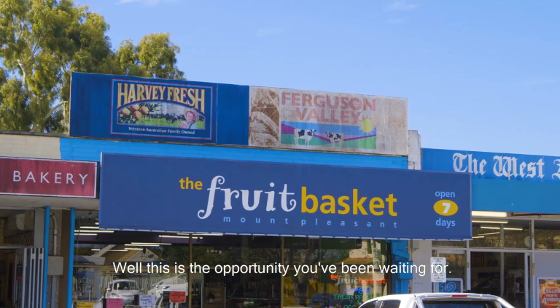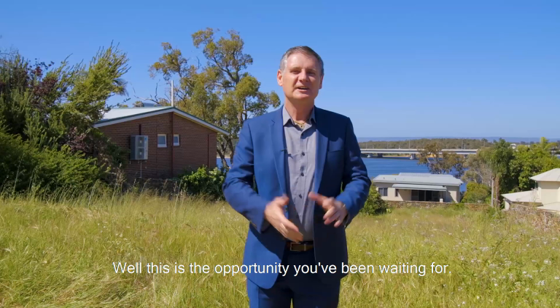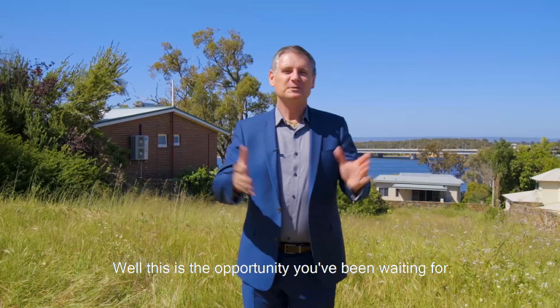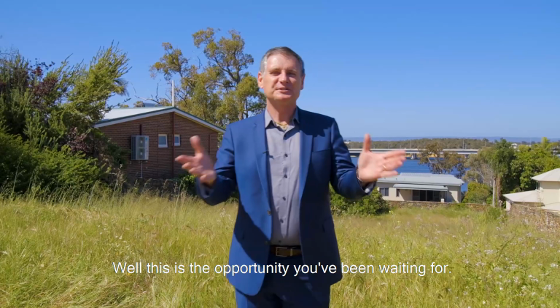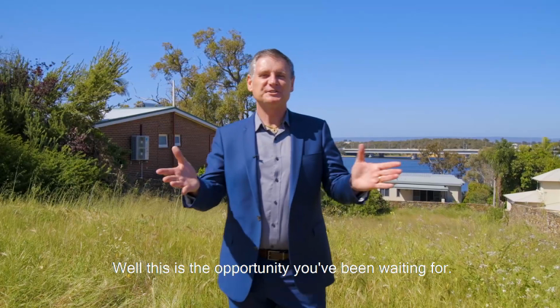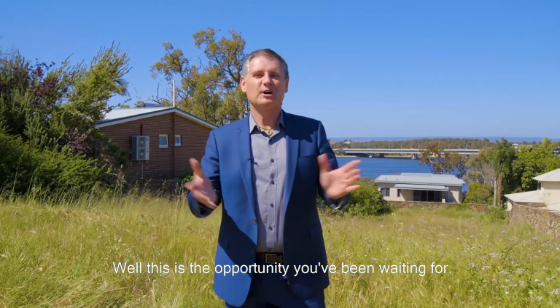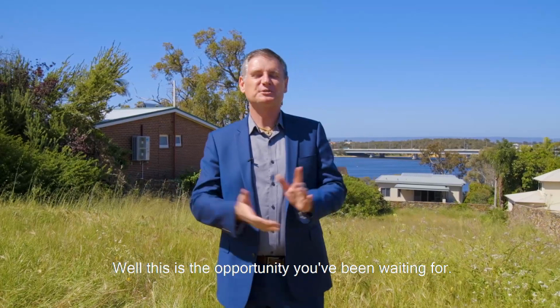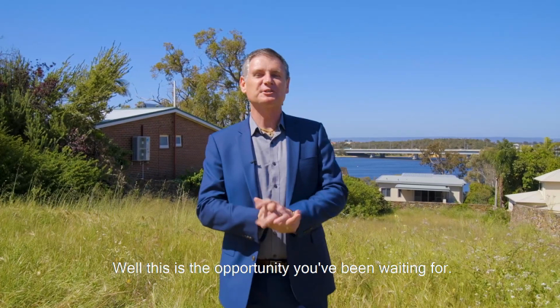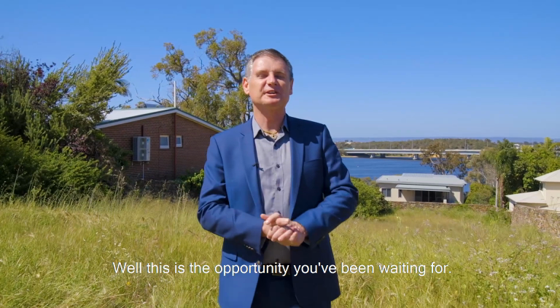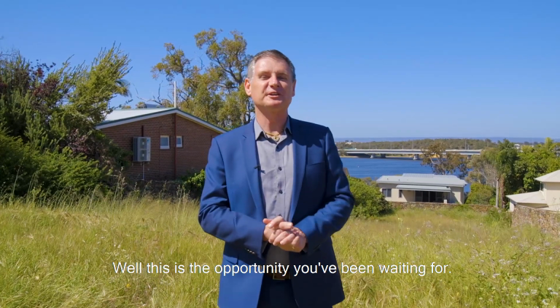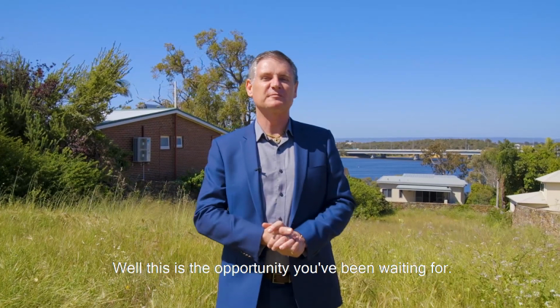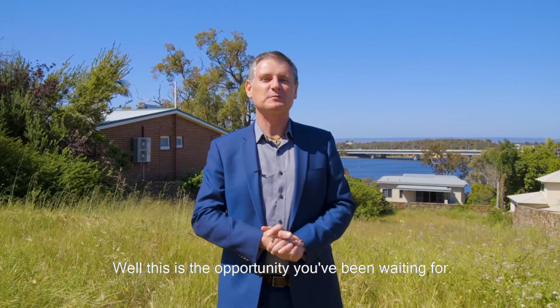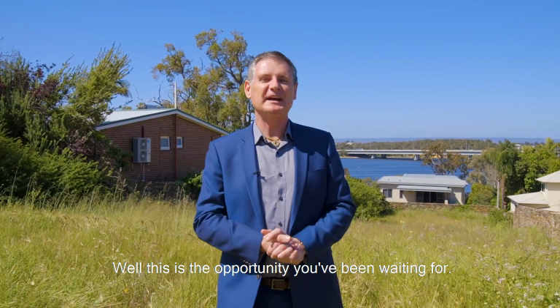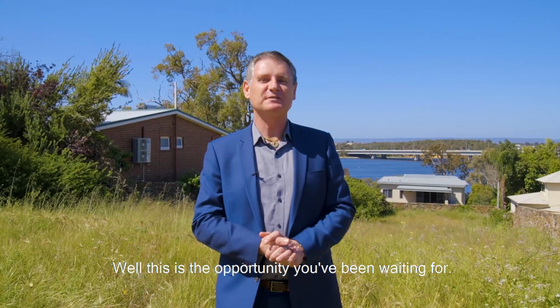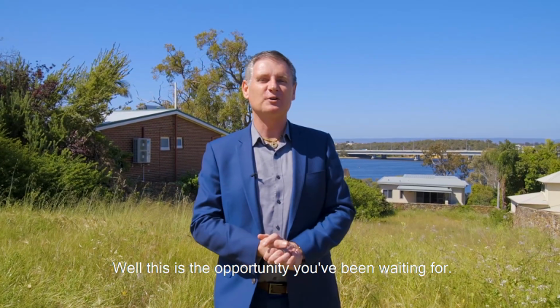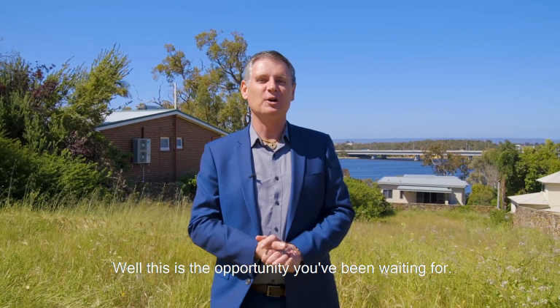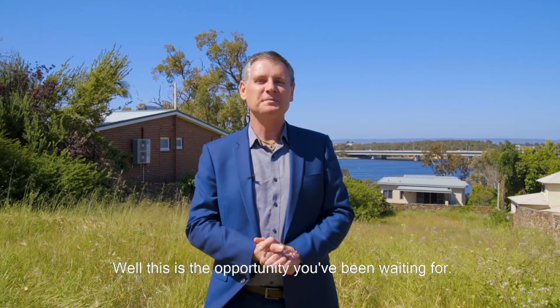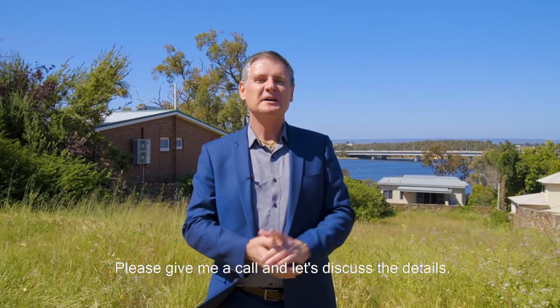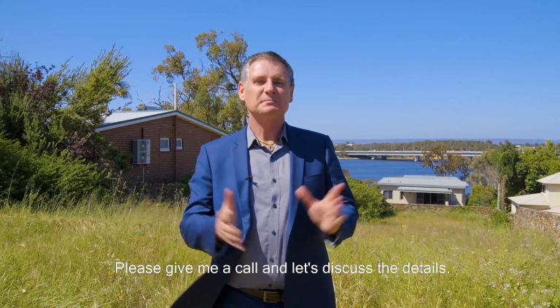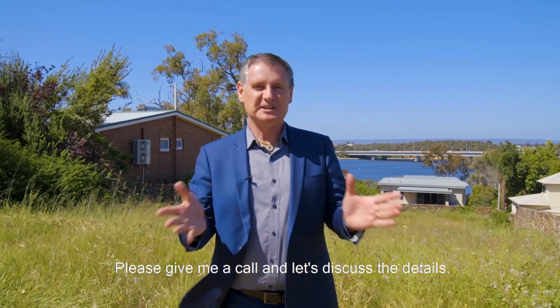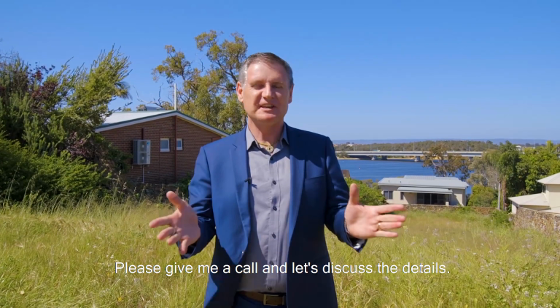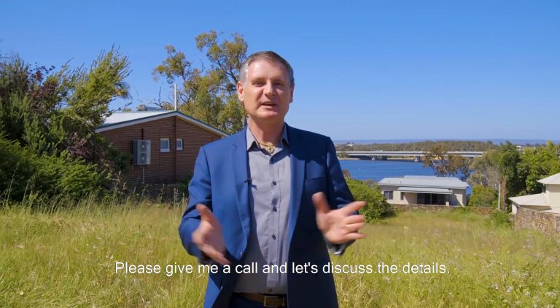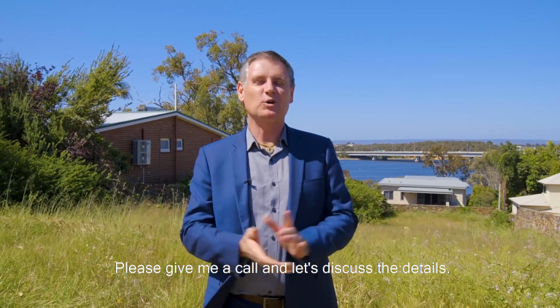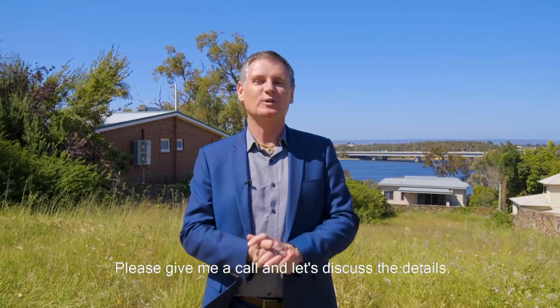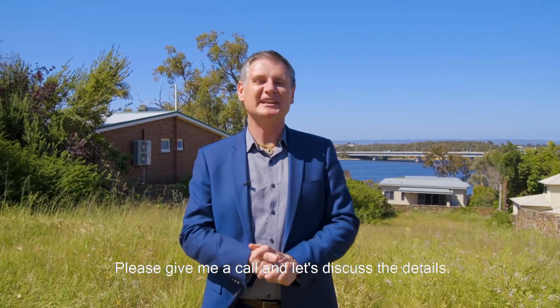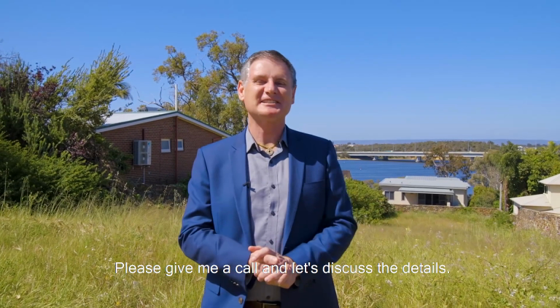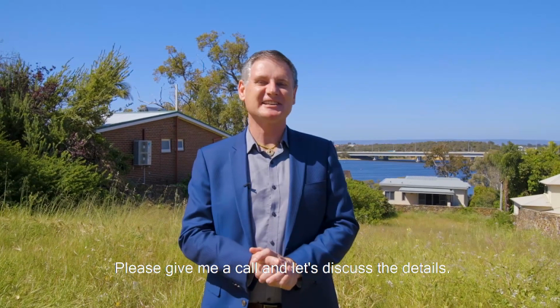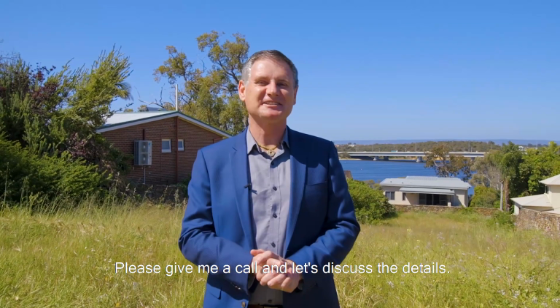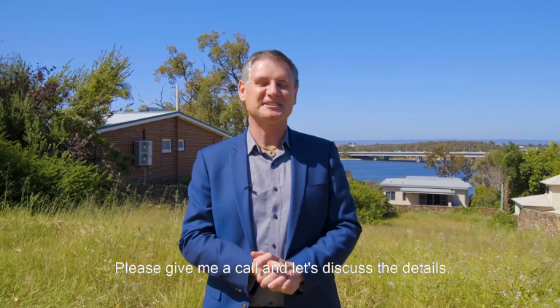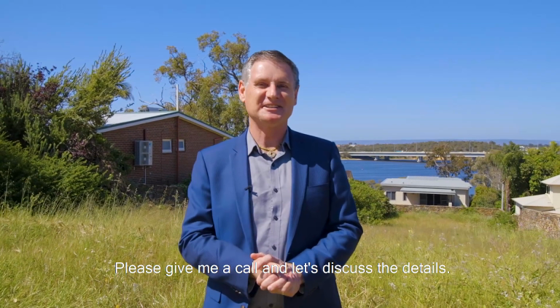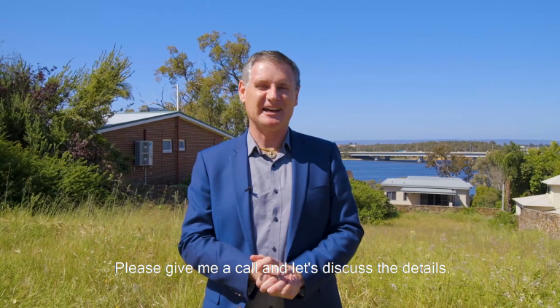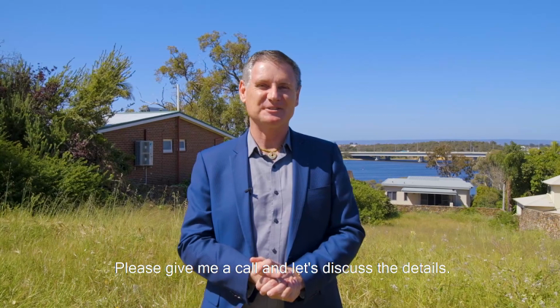Well, this is the opportunity that you've been waiting for. Please give me a call and let's discuss the details.